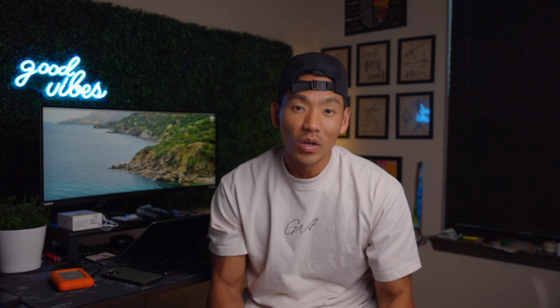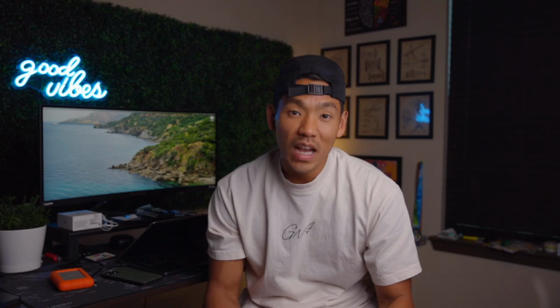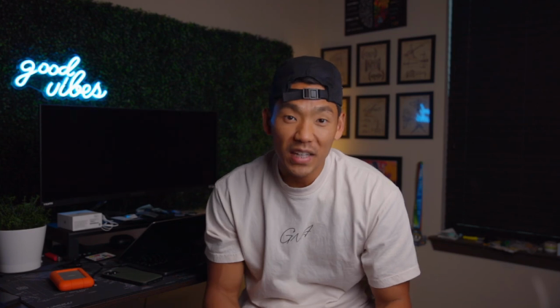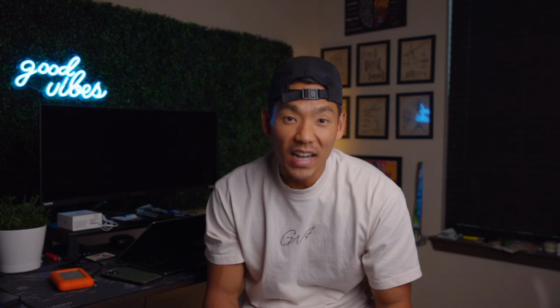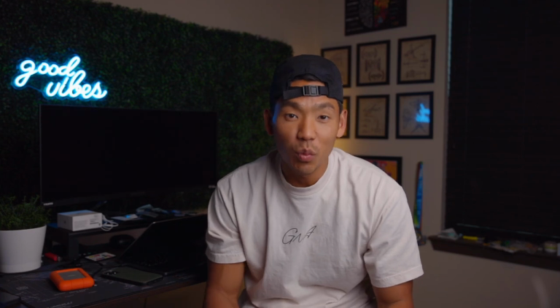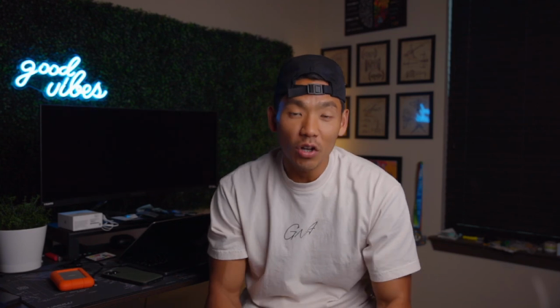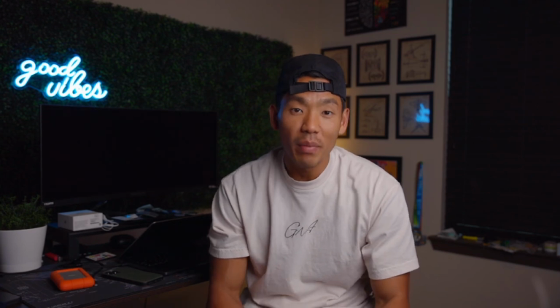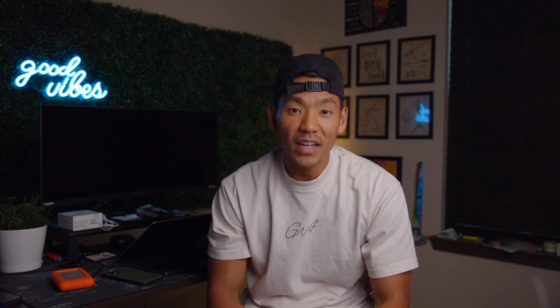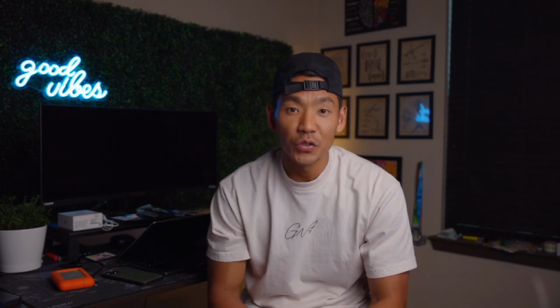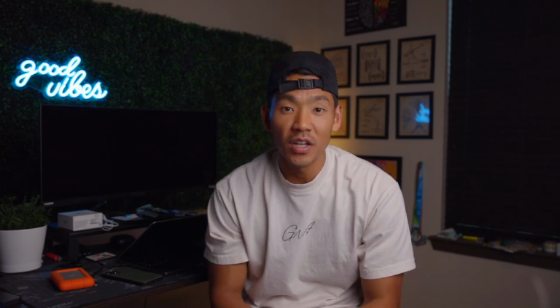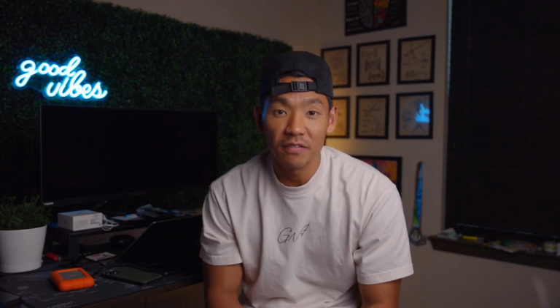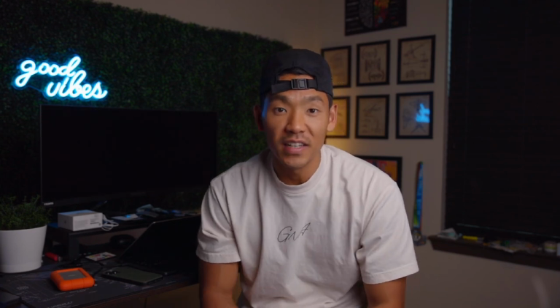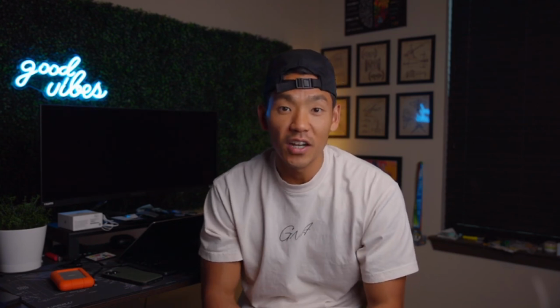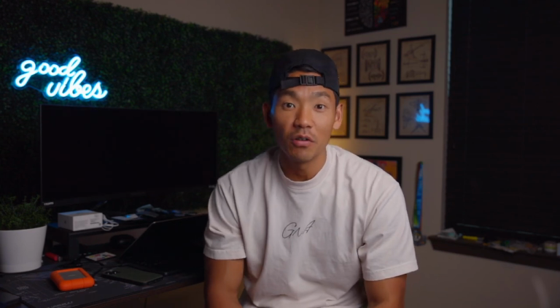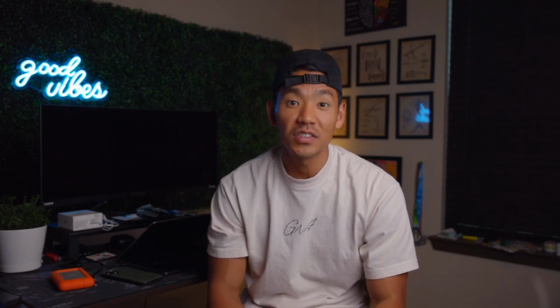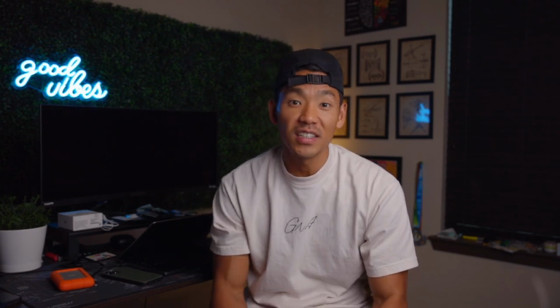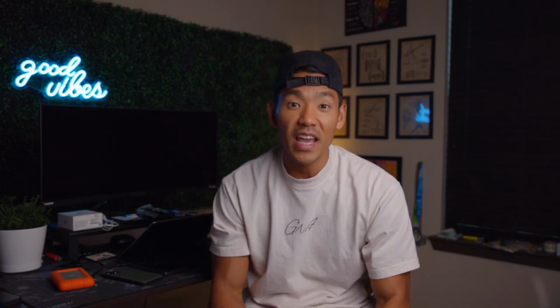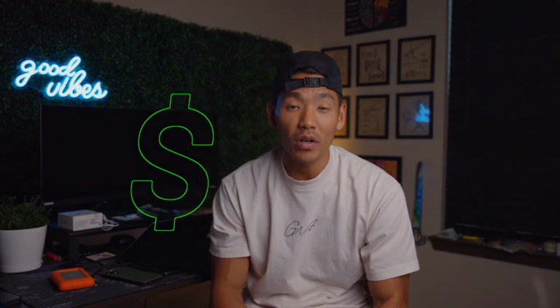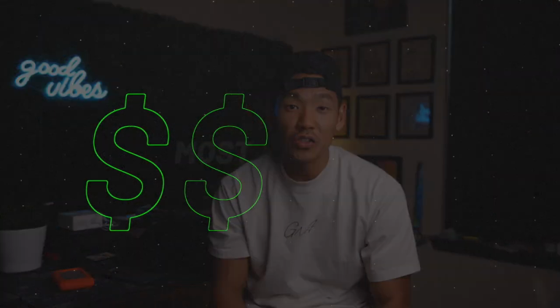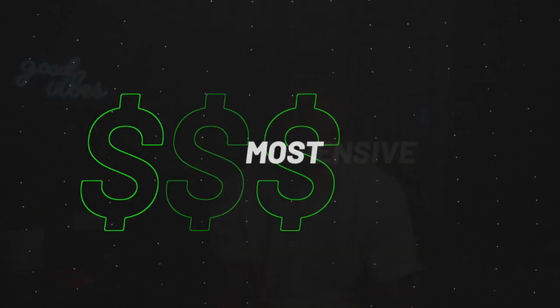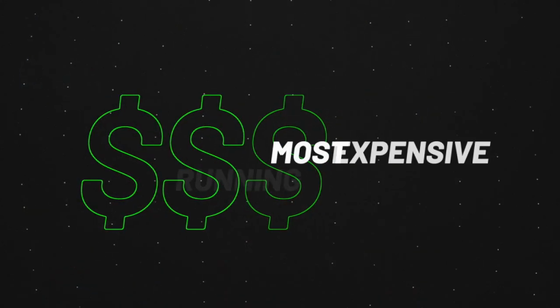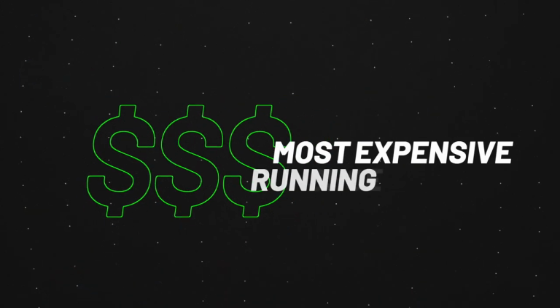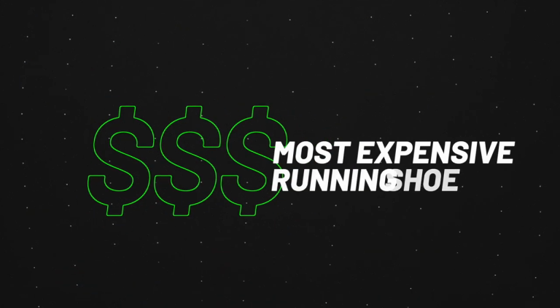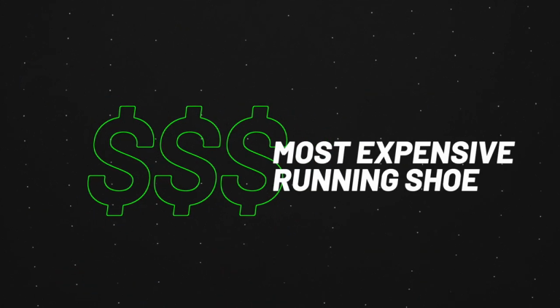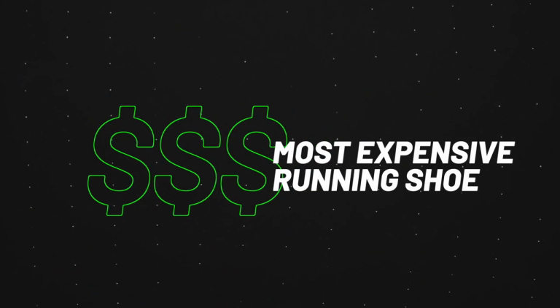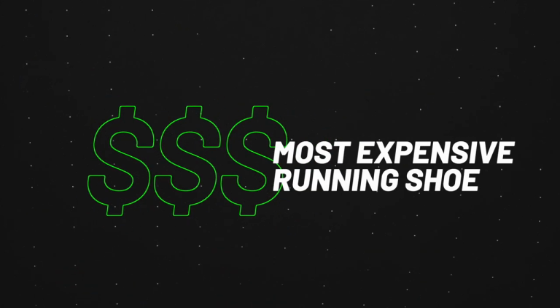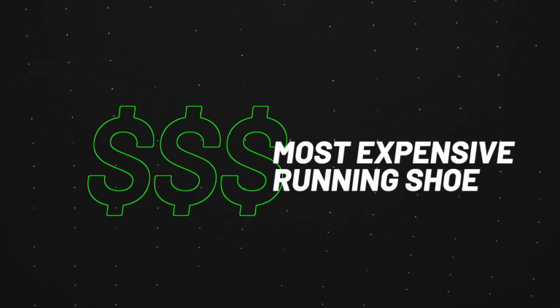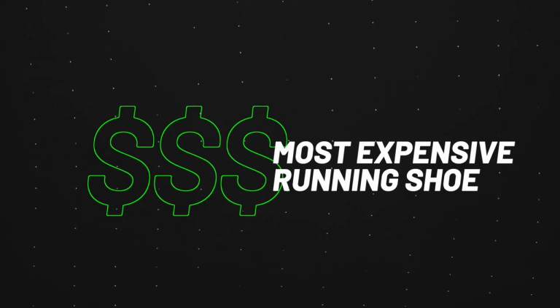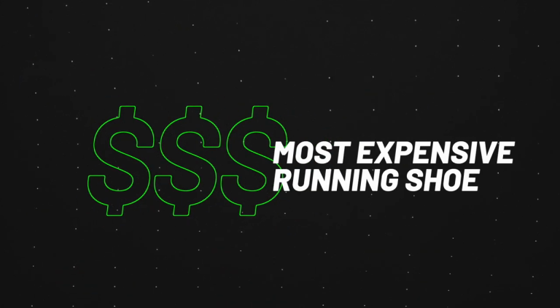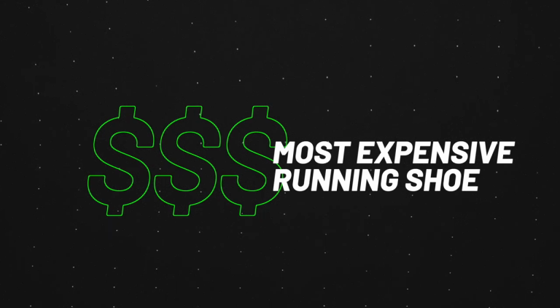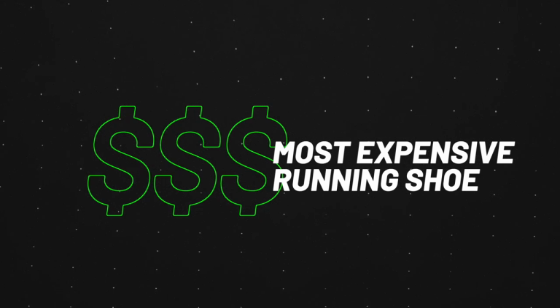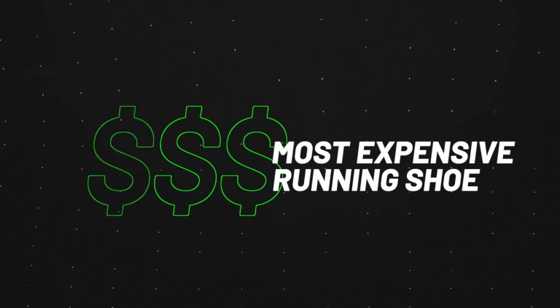What's happening guys? Welcome back to another video. Today we're going to talk about my most expensive running shoe.